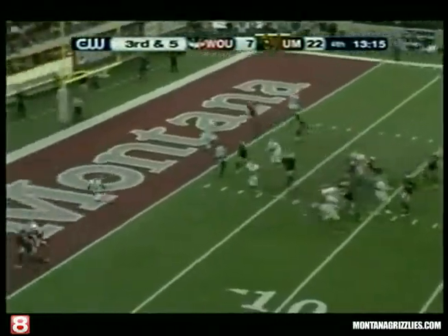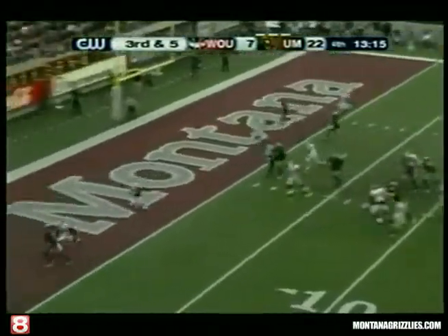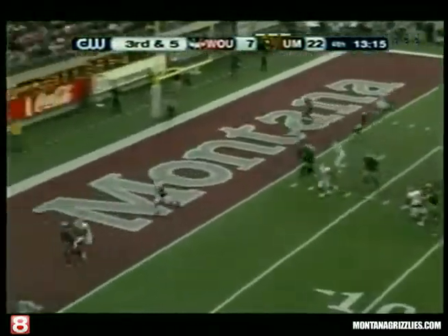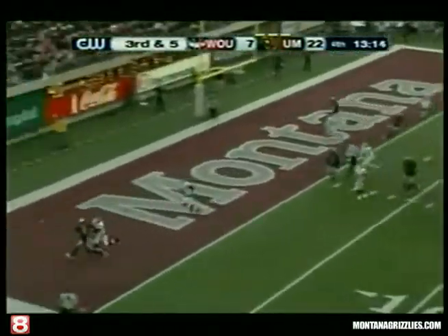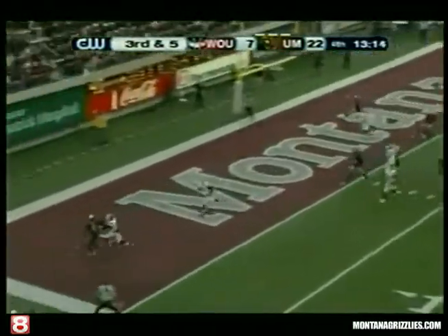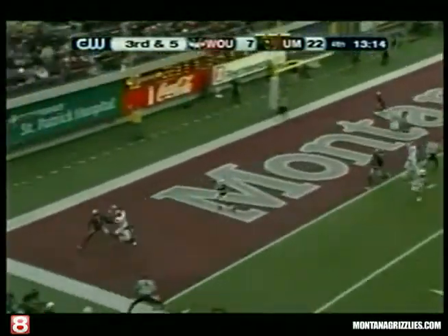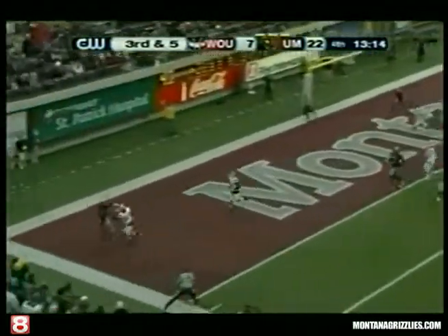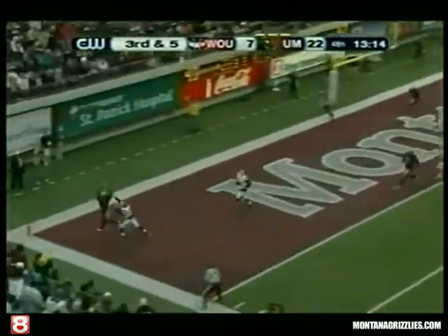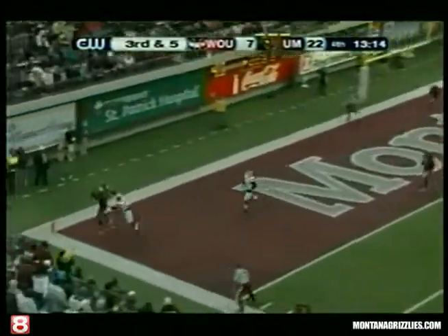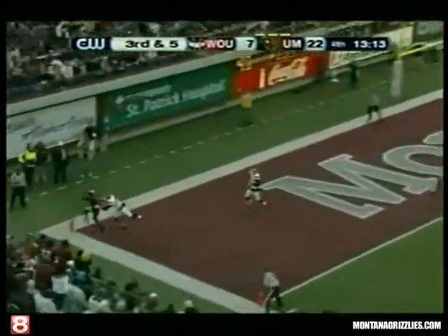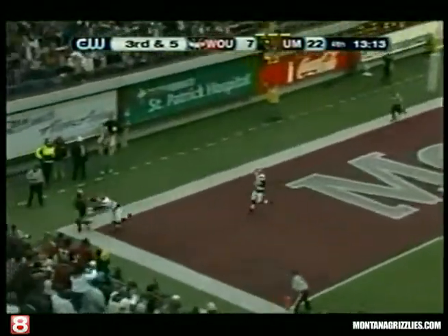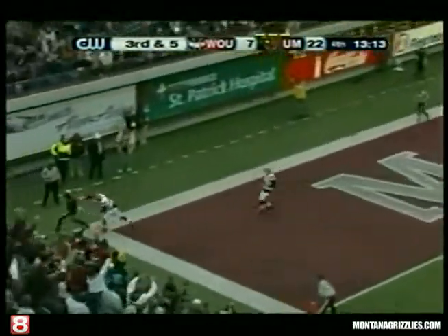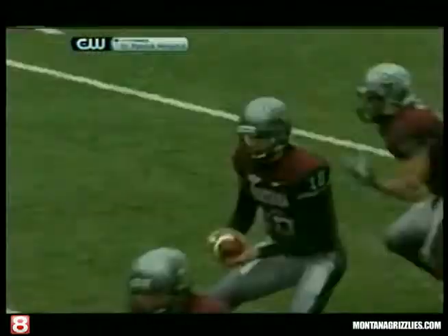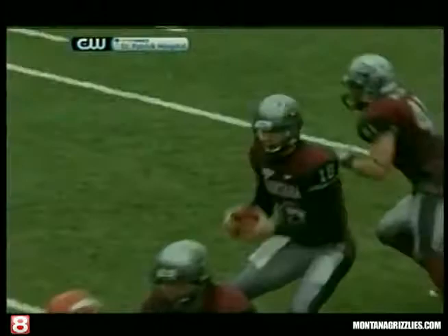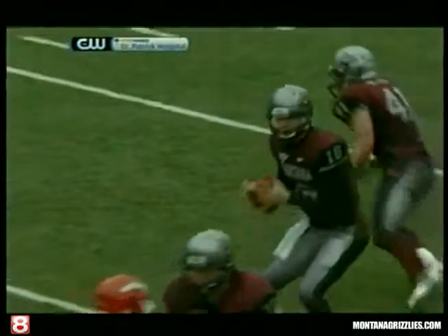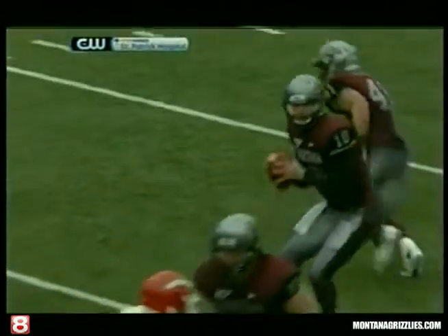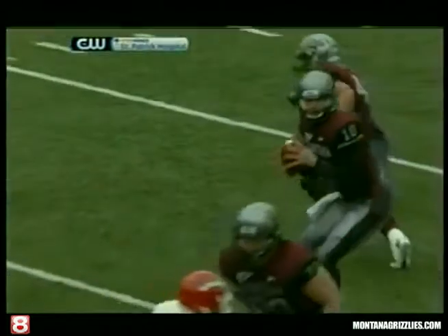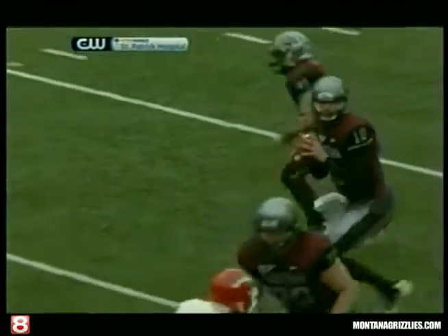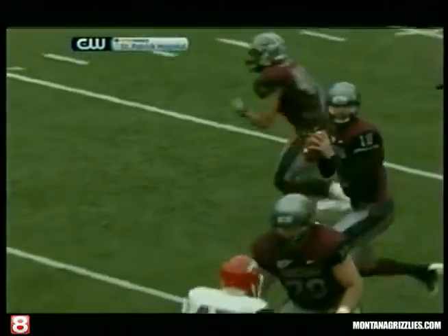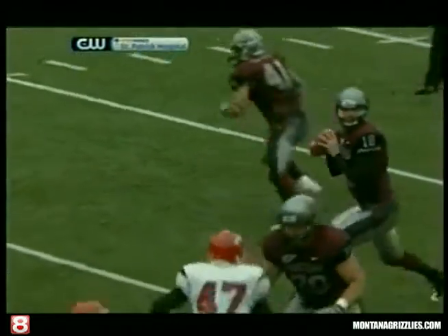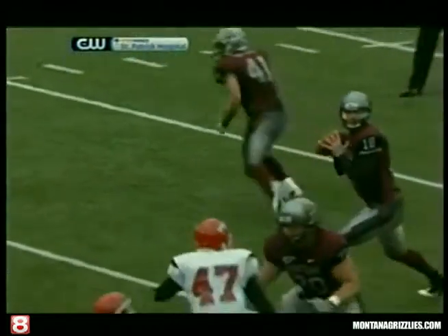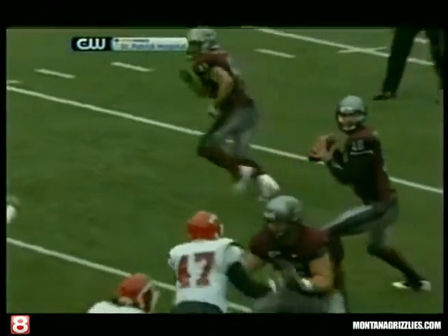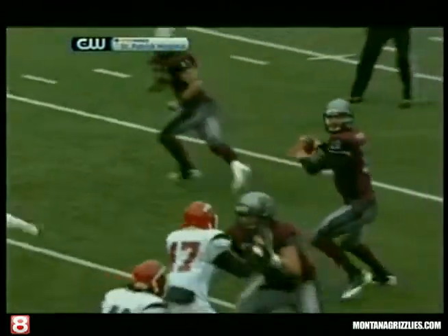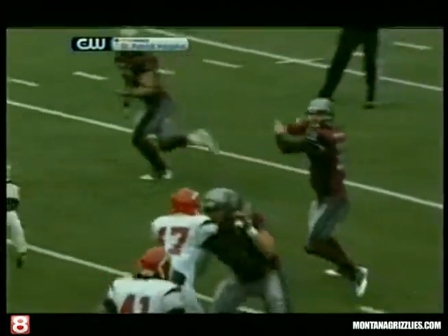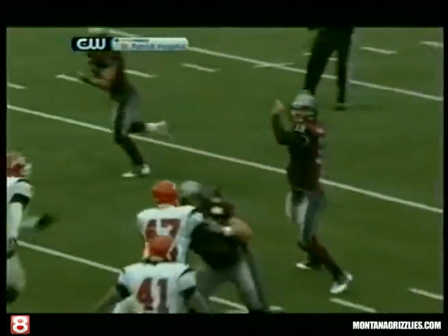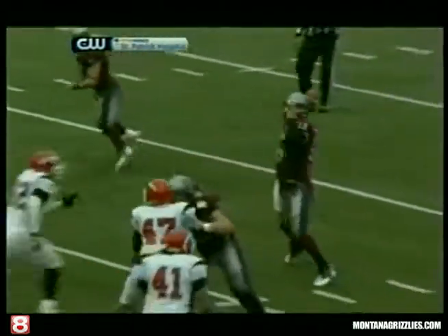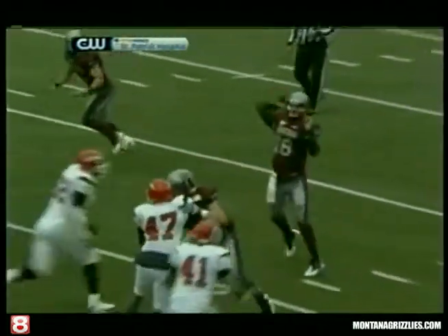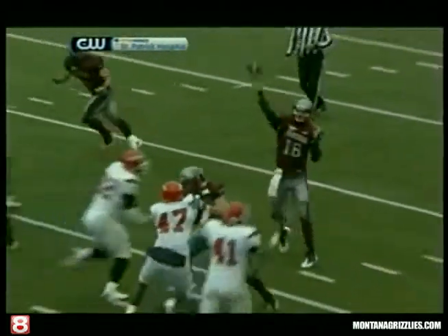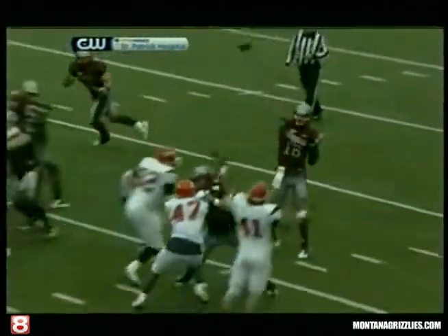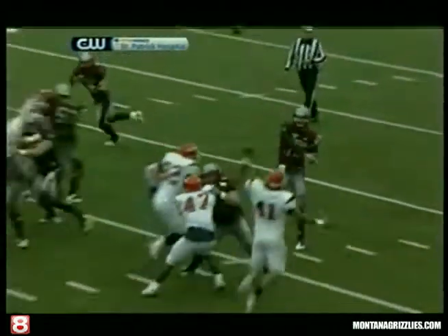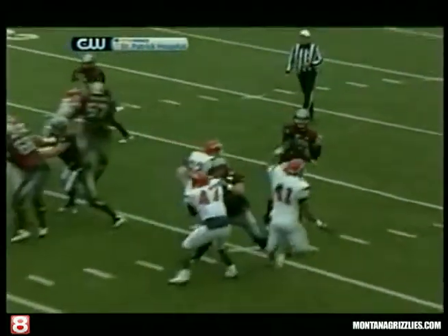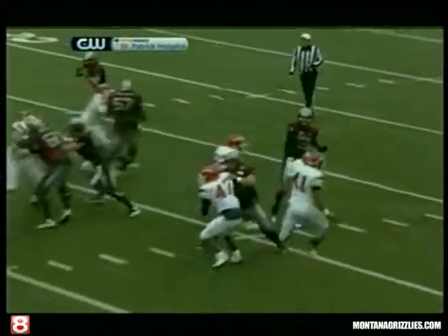Montana will loft it in the corner. Bootser to get a foot in — I think he did. Touchdown, Montana.